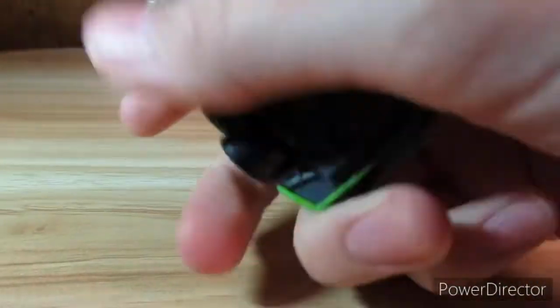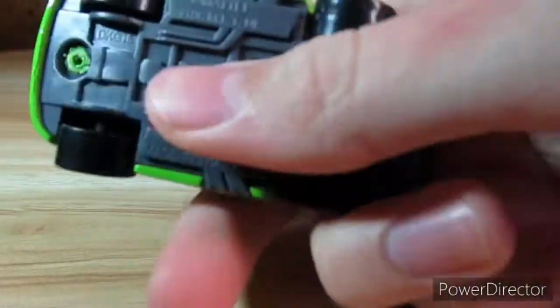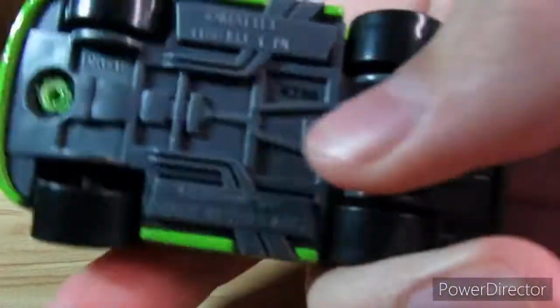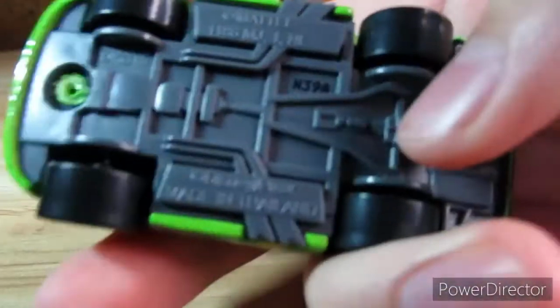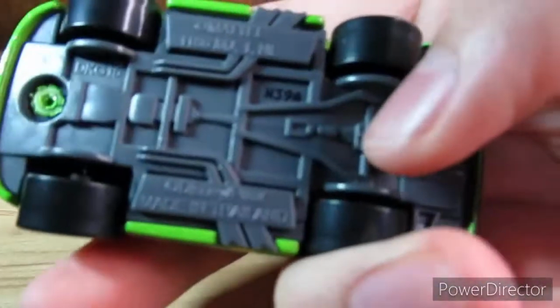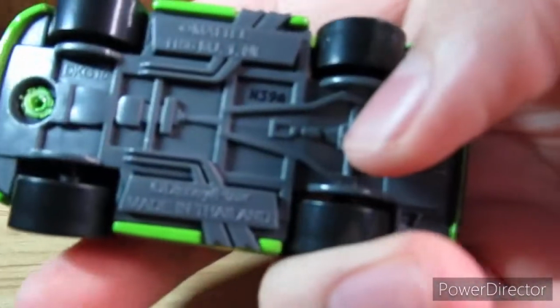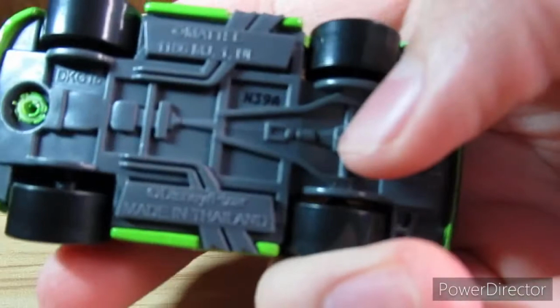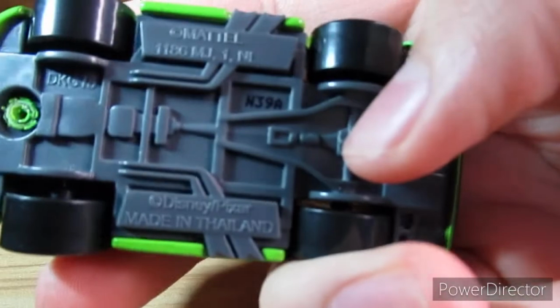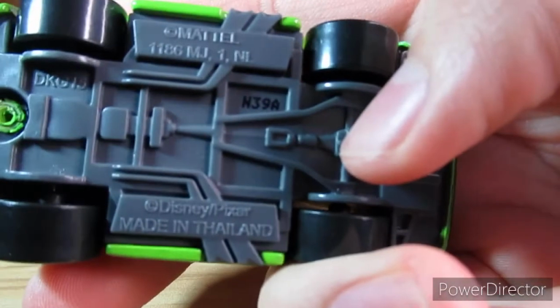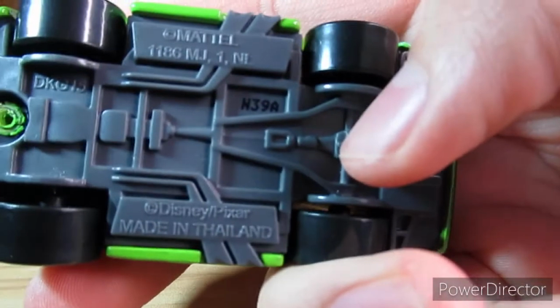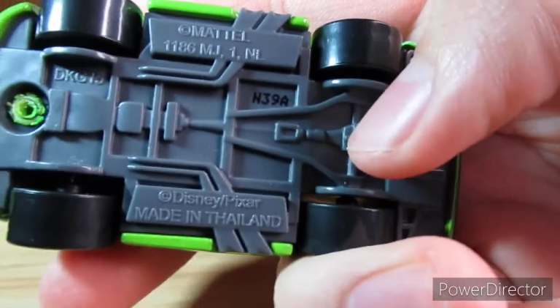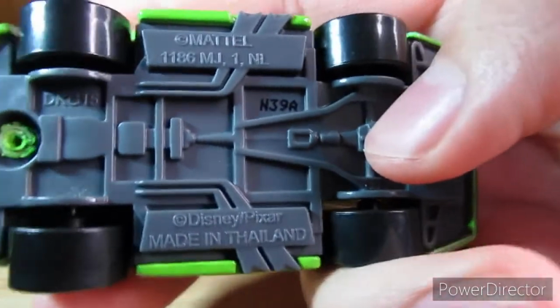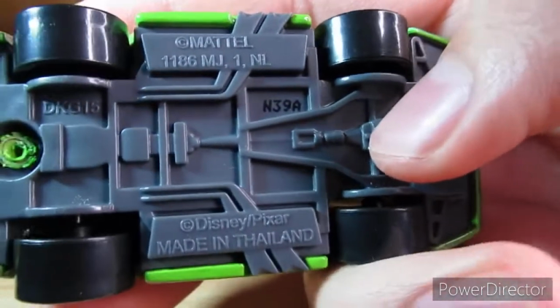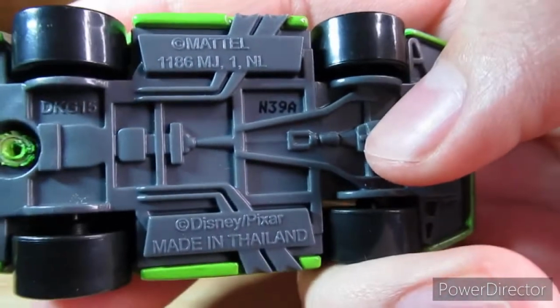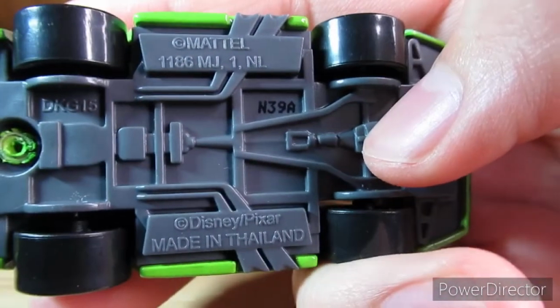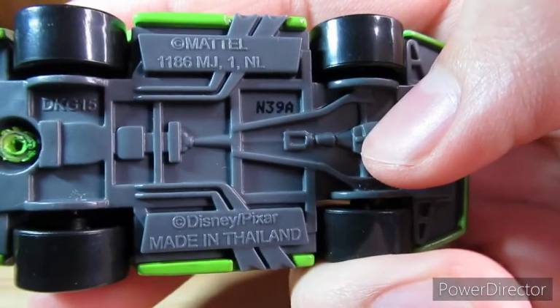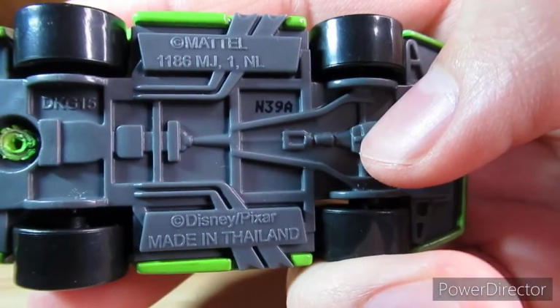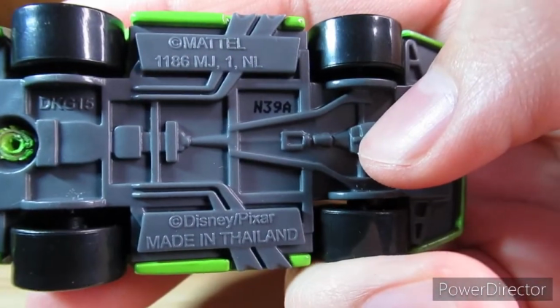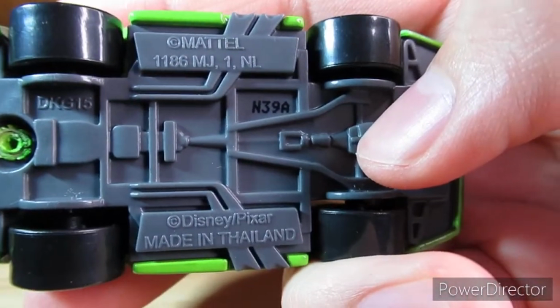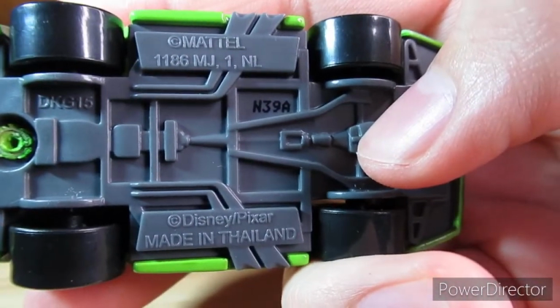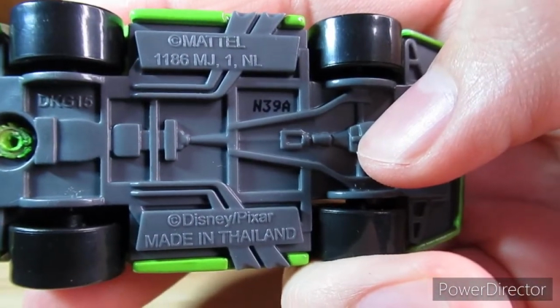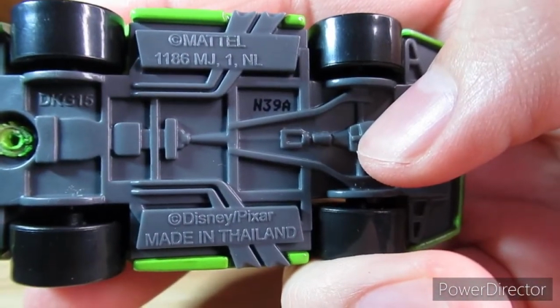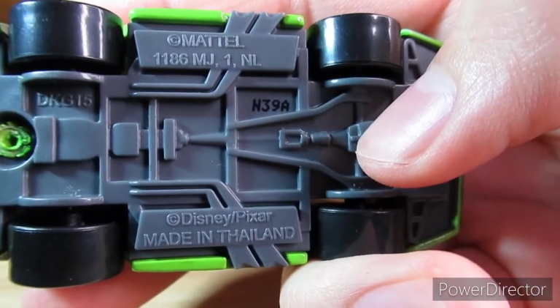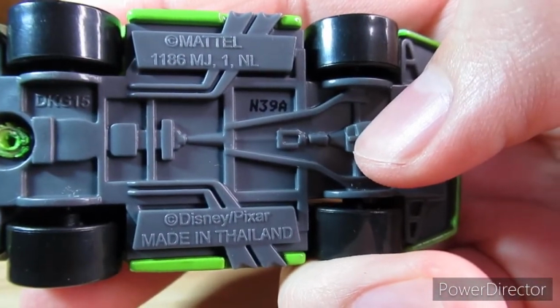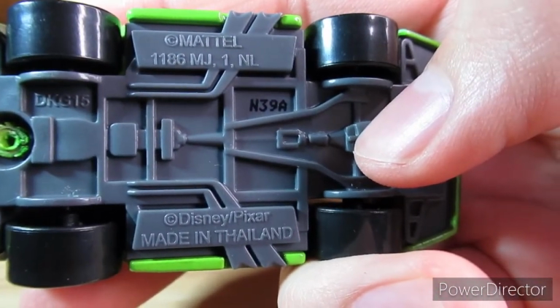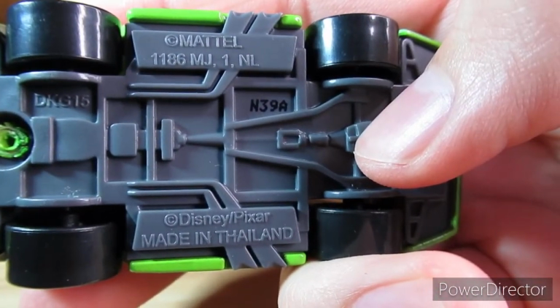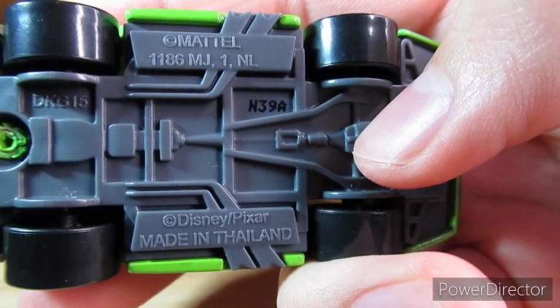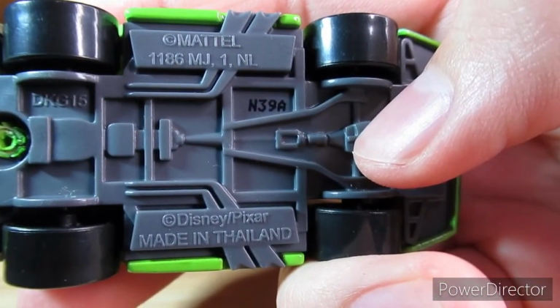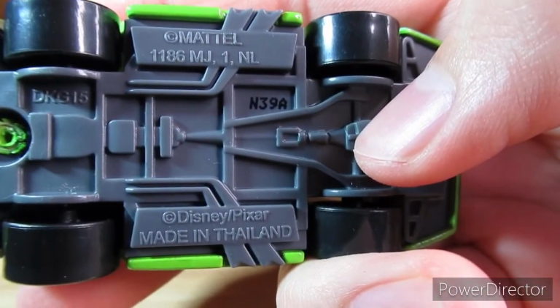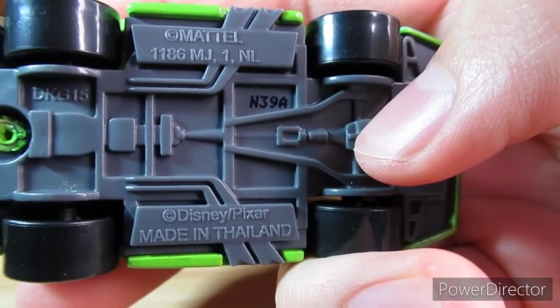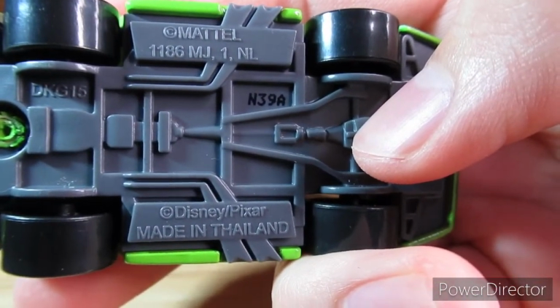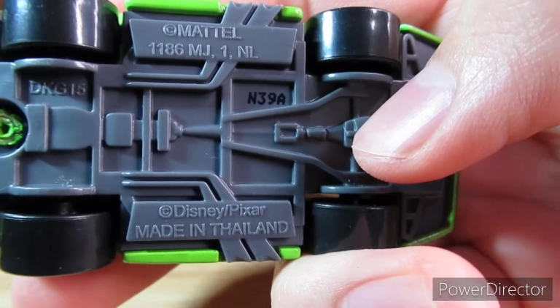Here's the base of him. Mattel, made in Thailand, licensed by Disney Pixar.